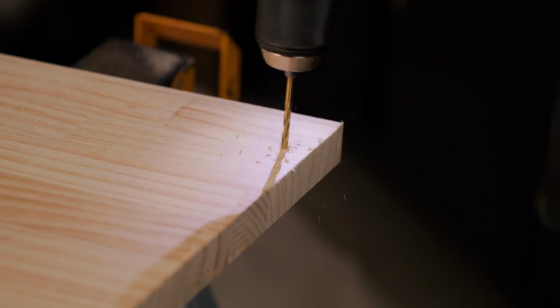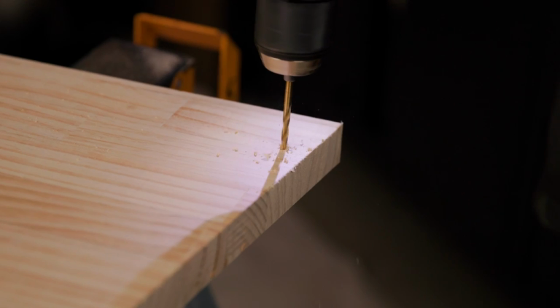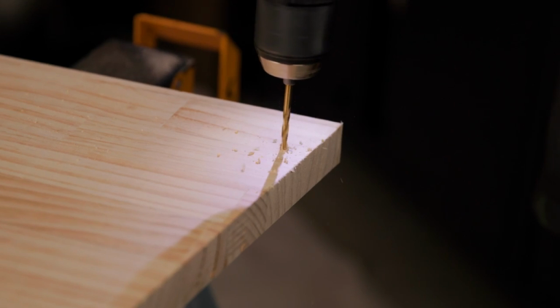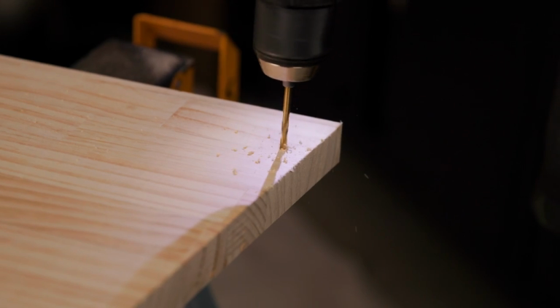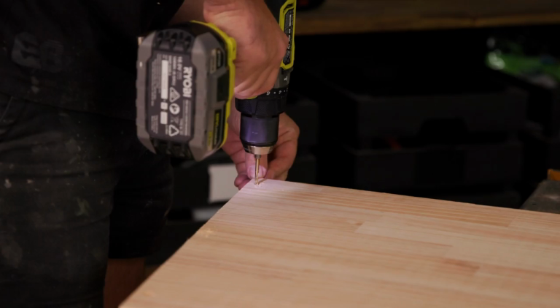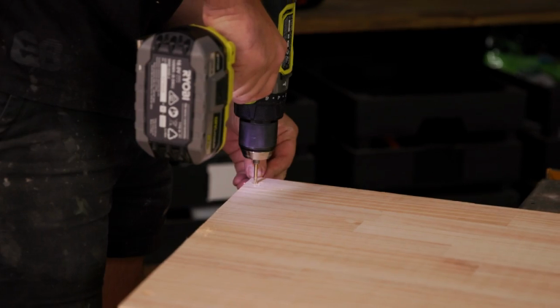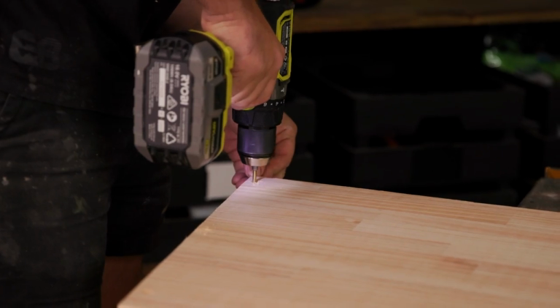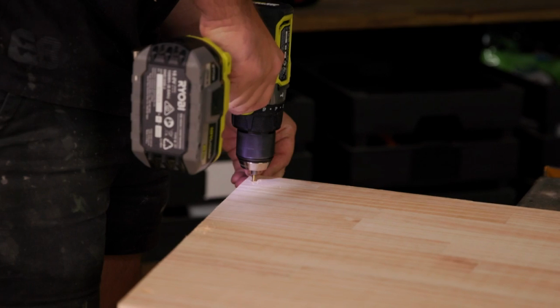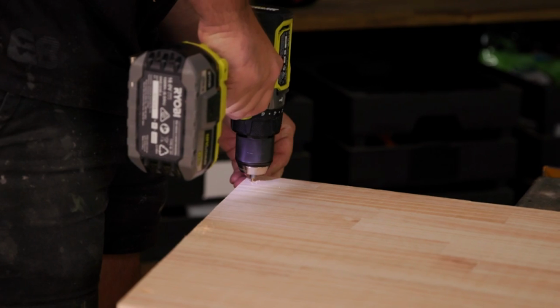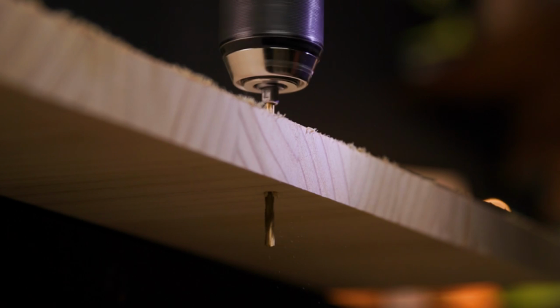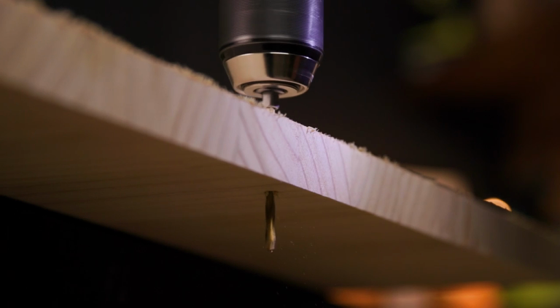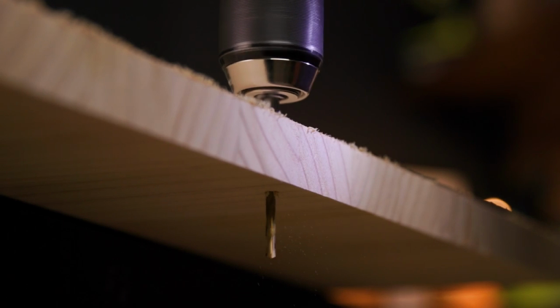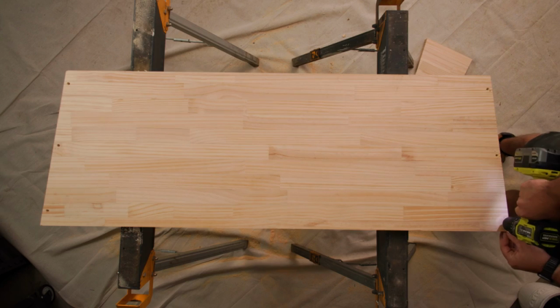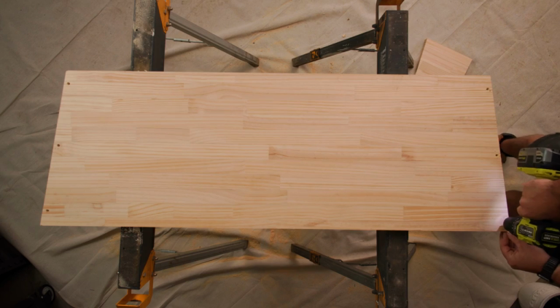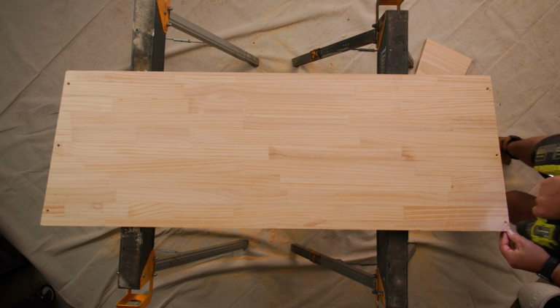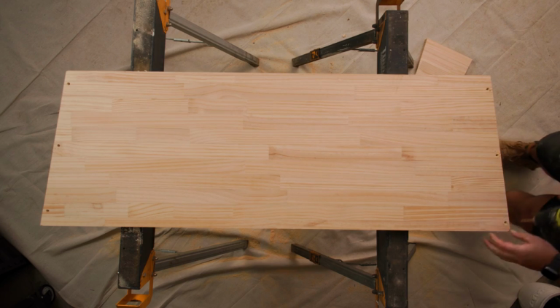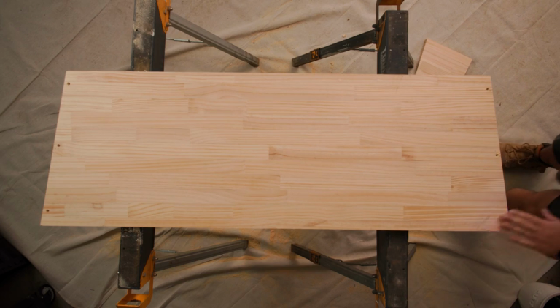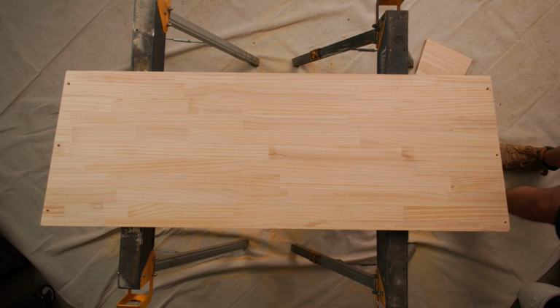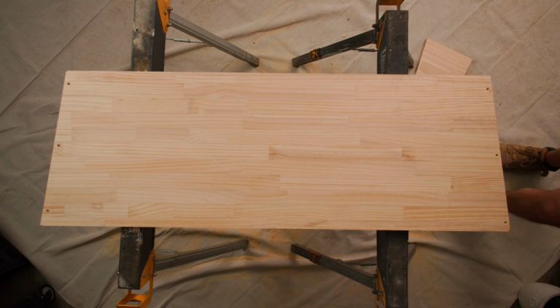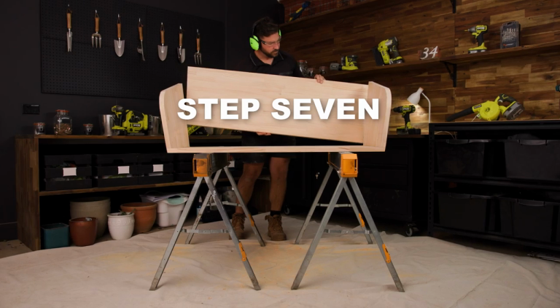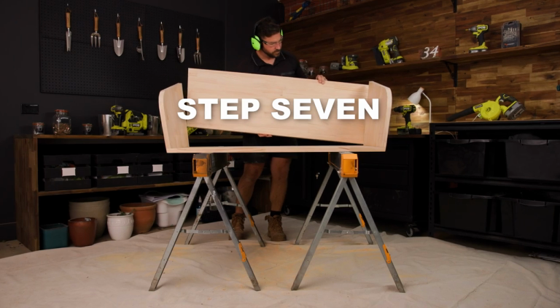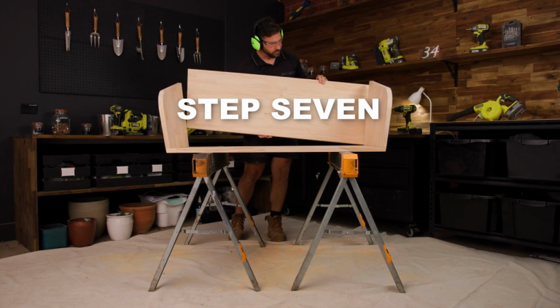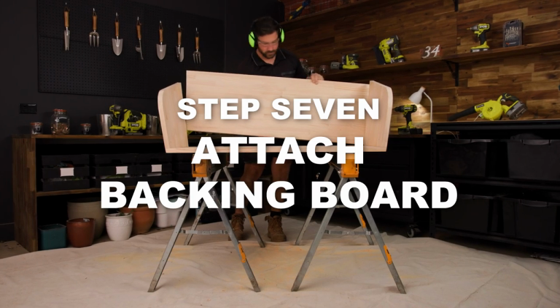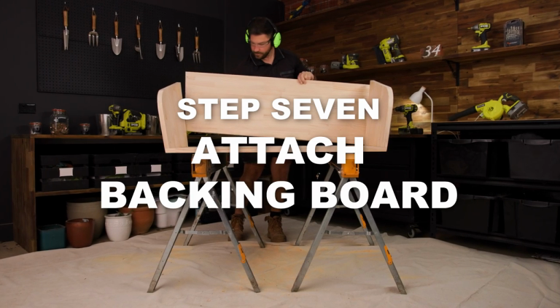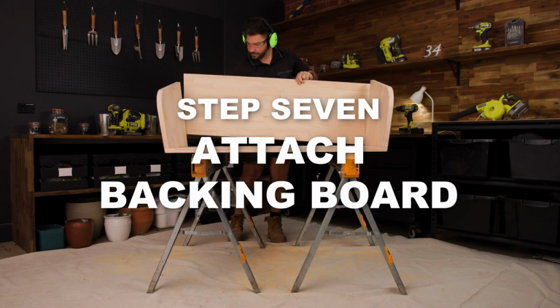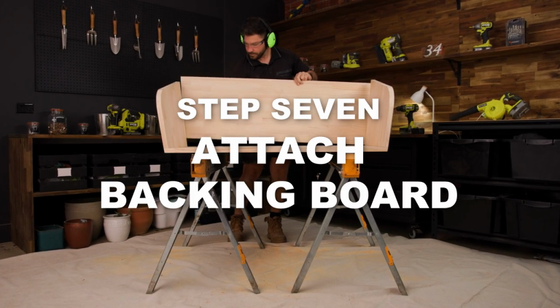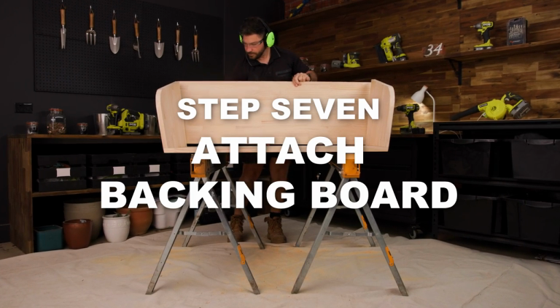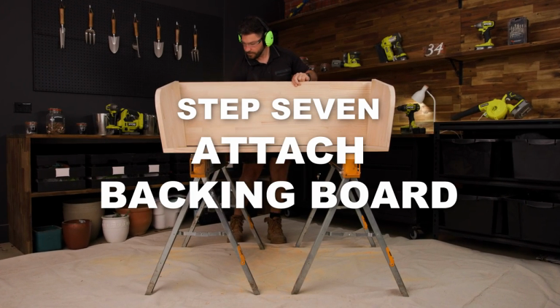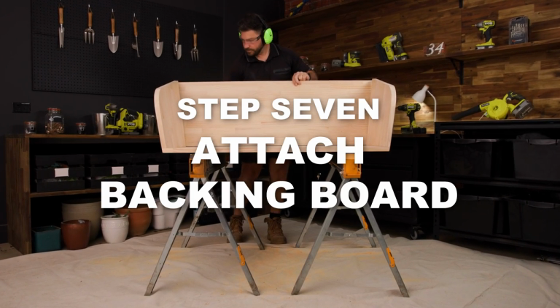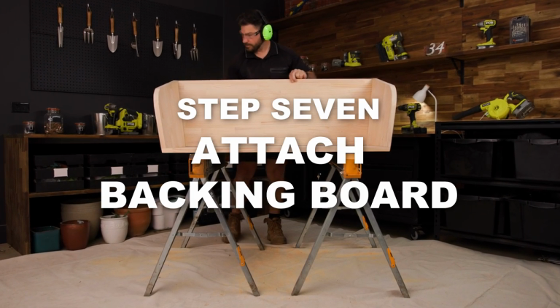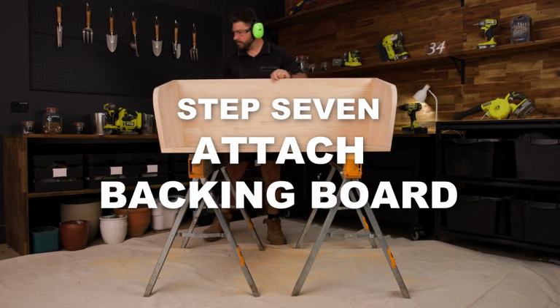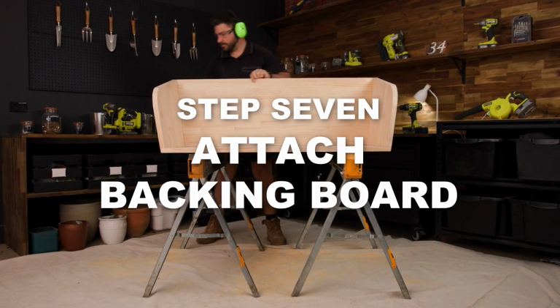Now pre-drill 4 mm holes approximately 100 mm apart and screw the backboard into place.